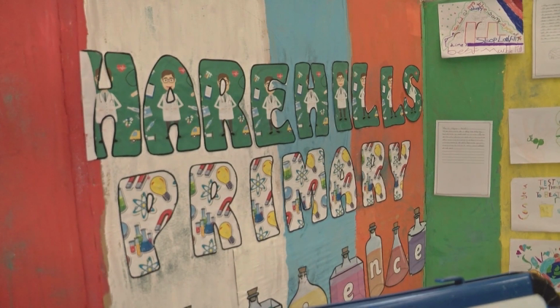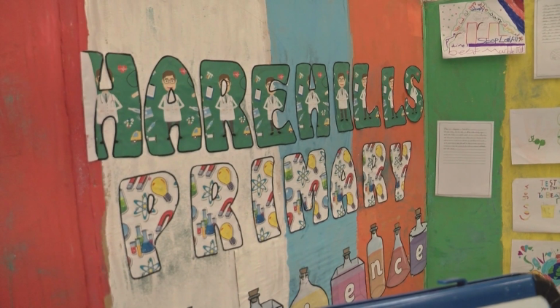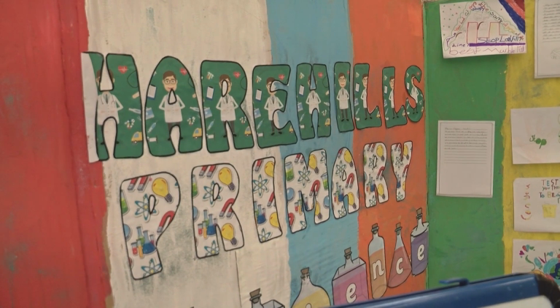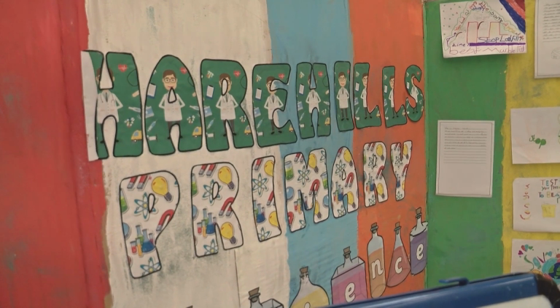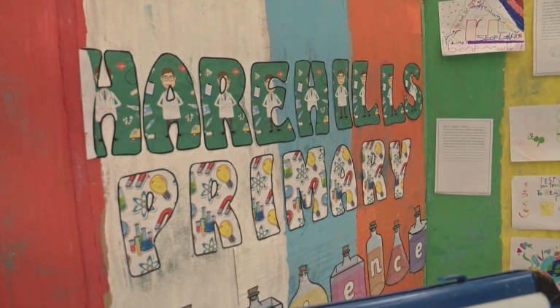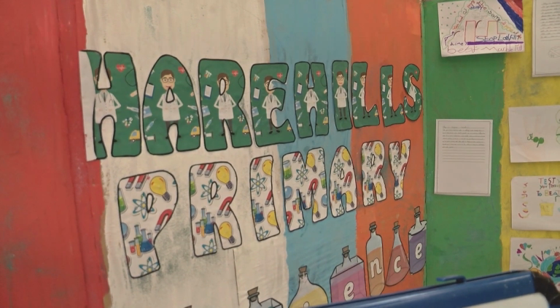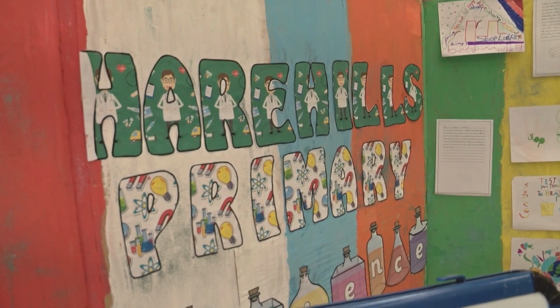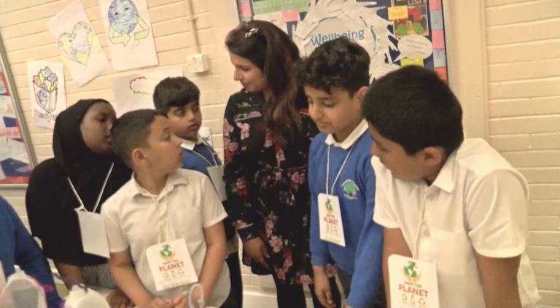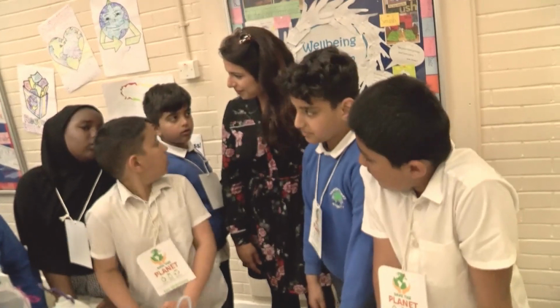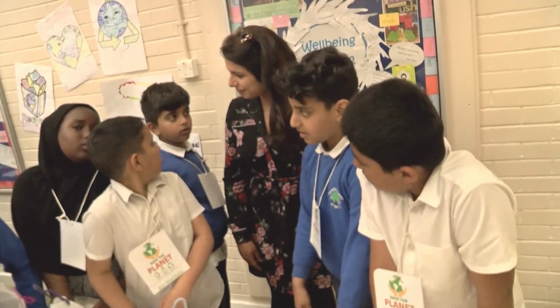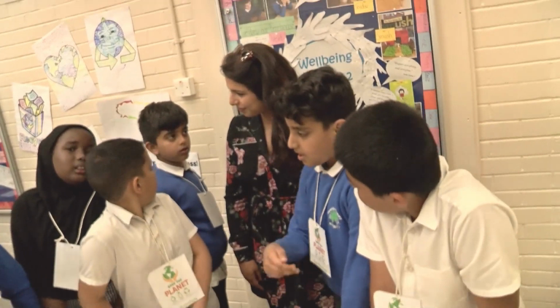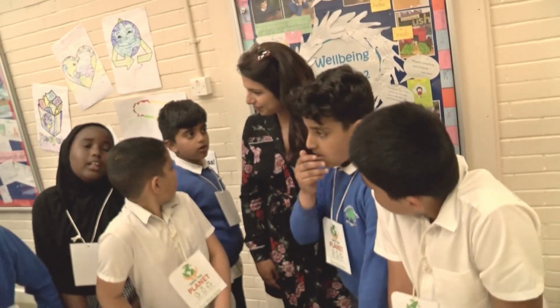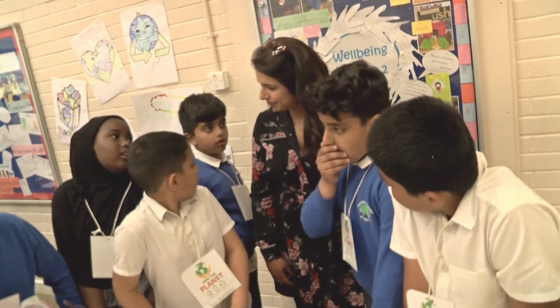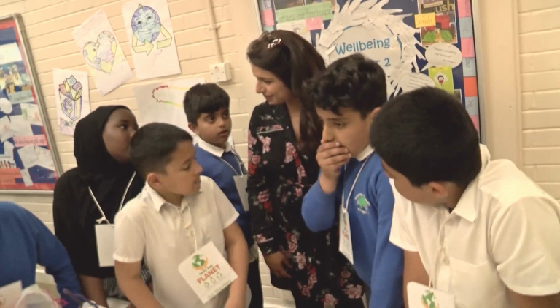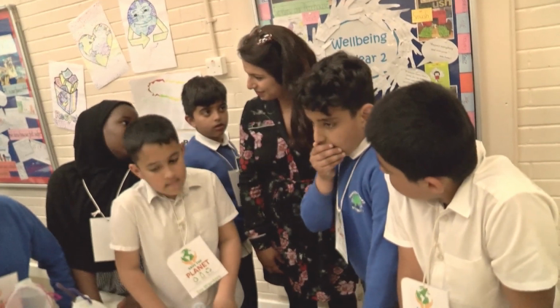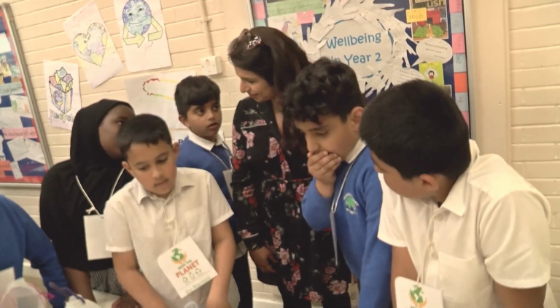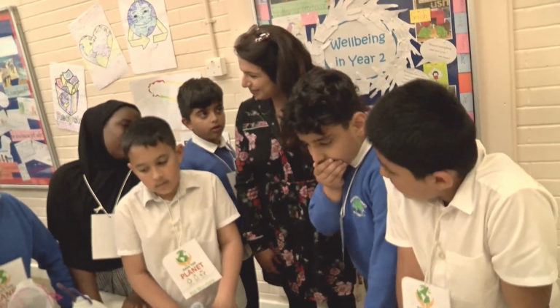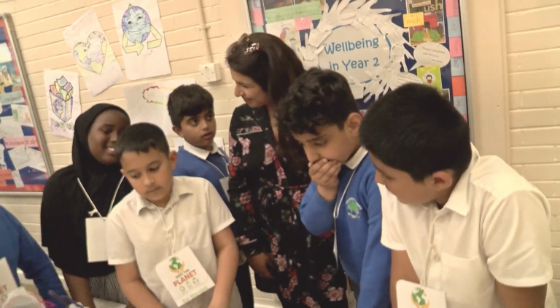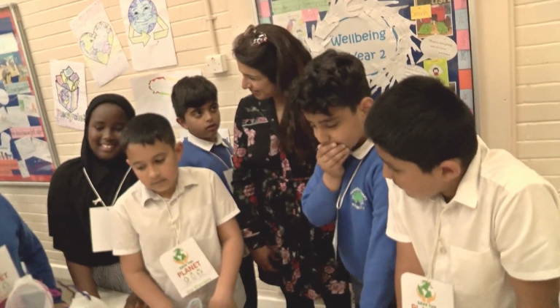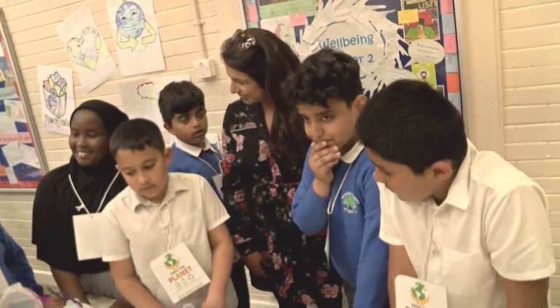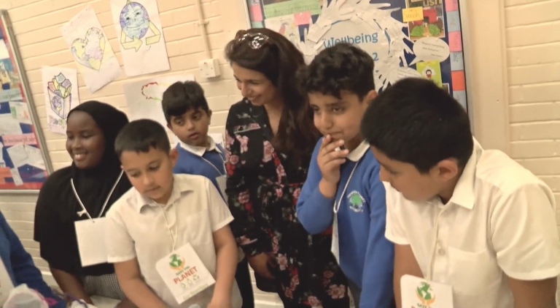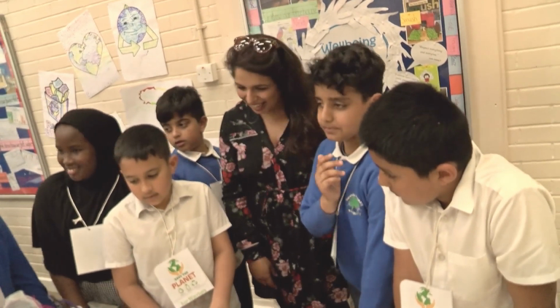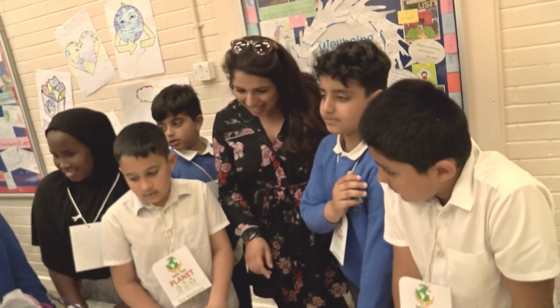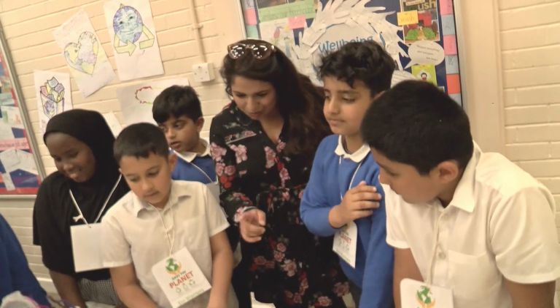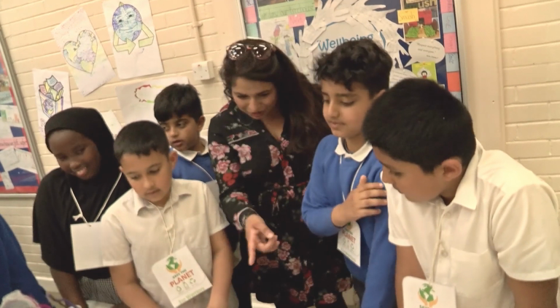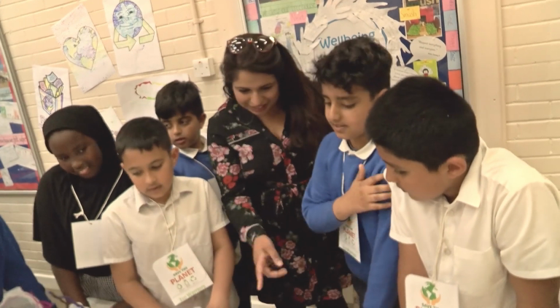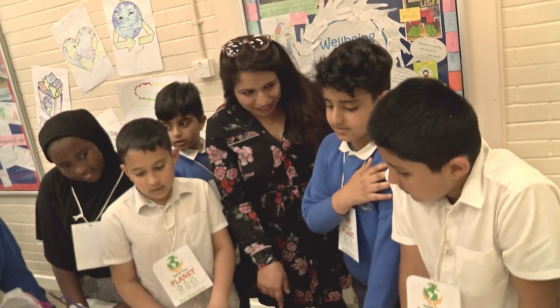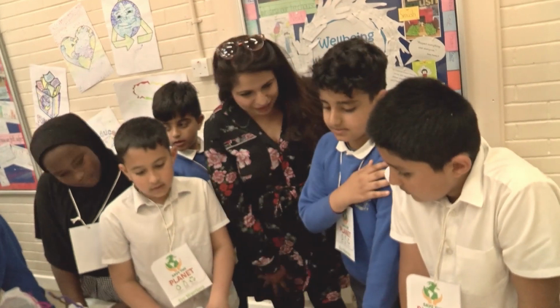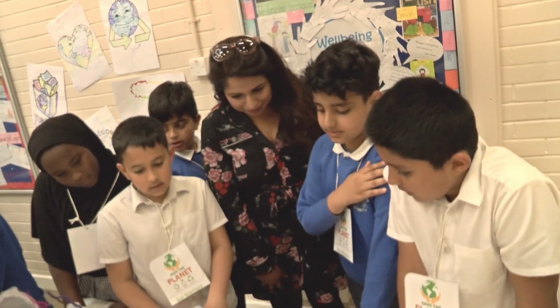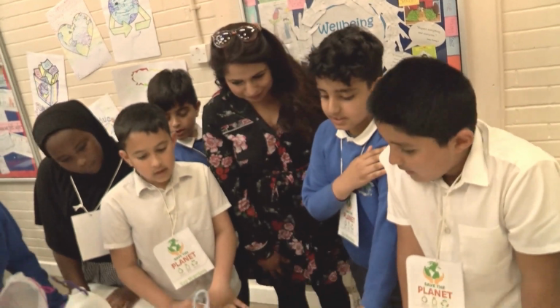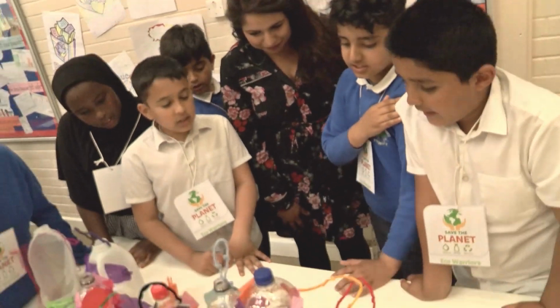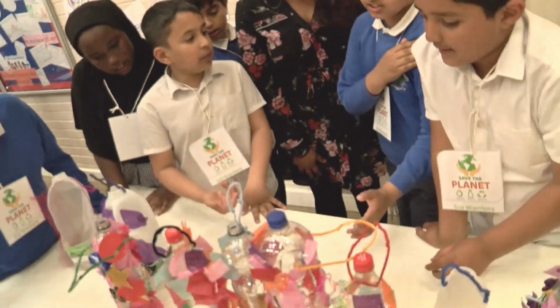We're still at Hare Hills Primary School and it's time now to hear from some of the children who've been involved with Science Week.